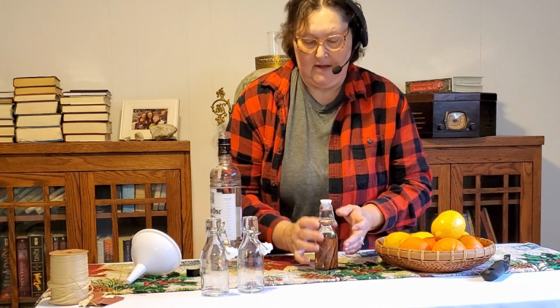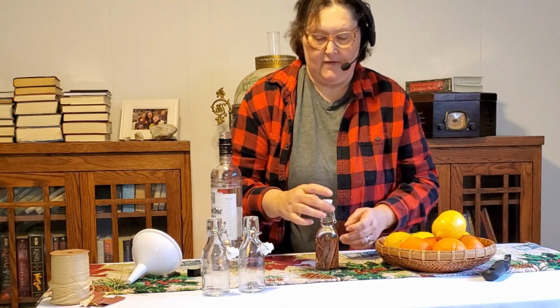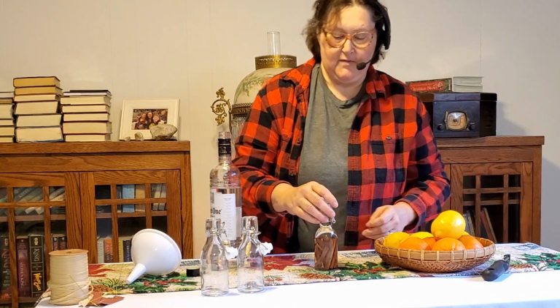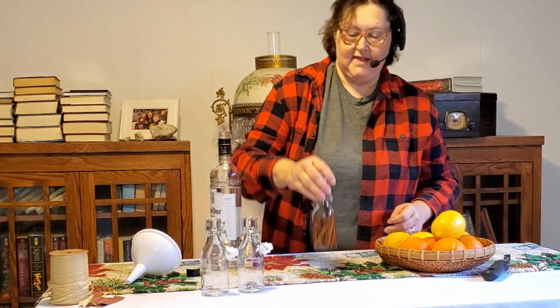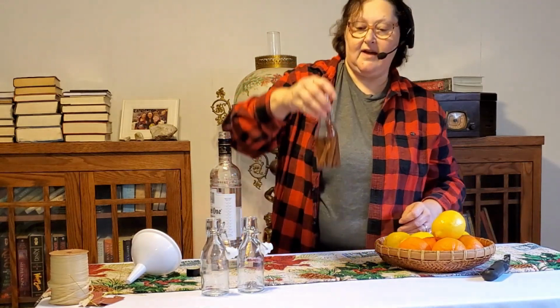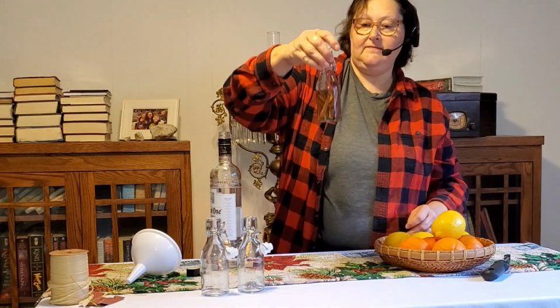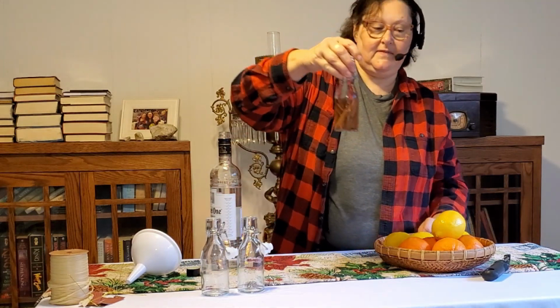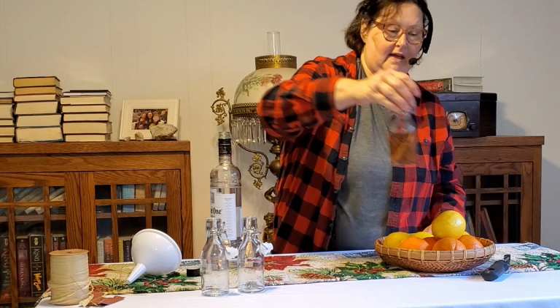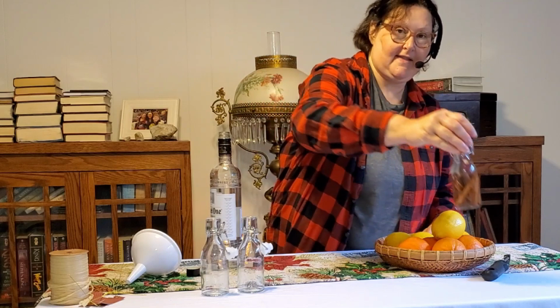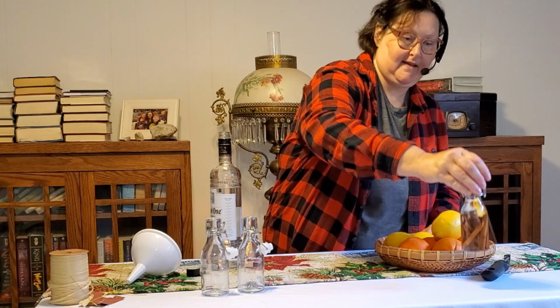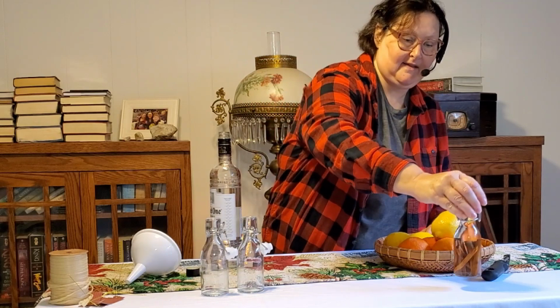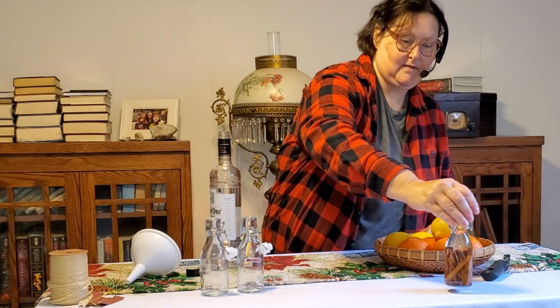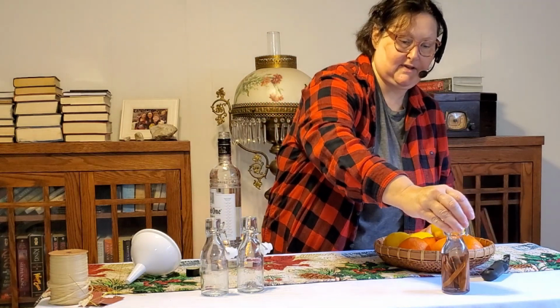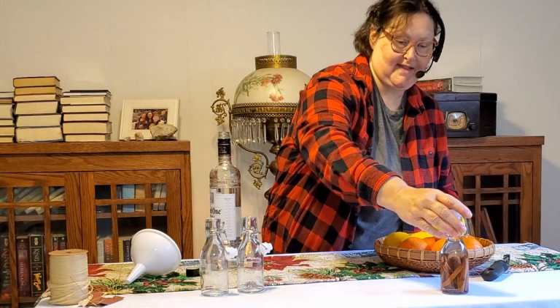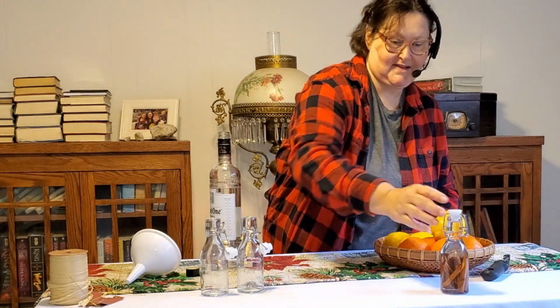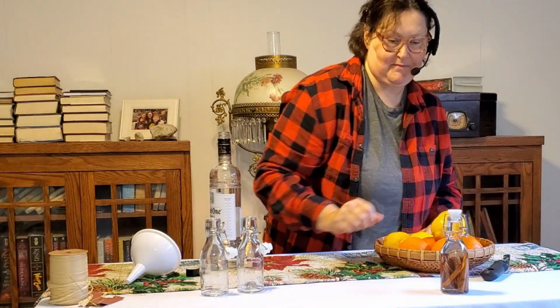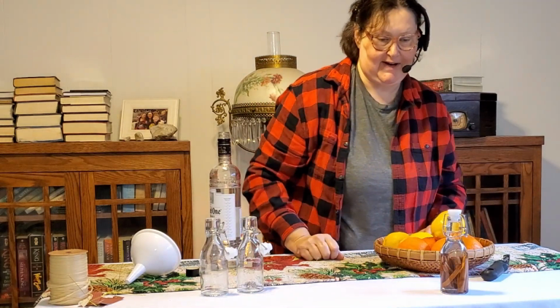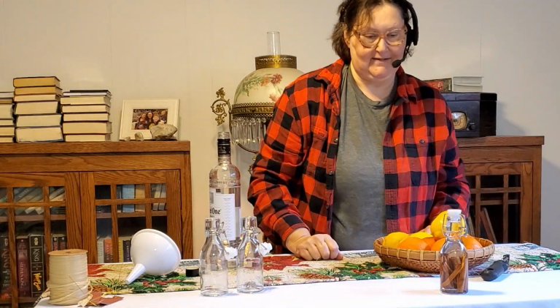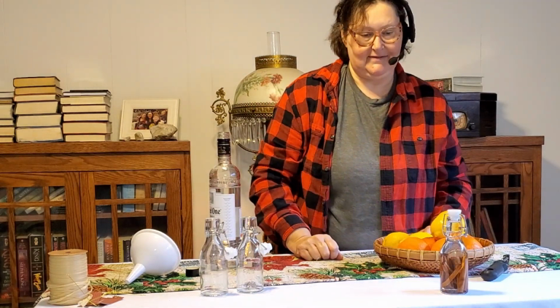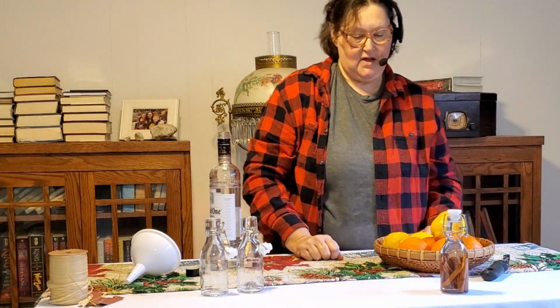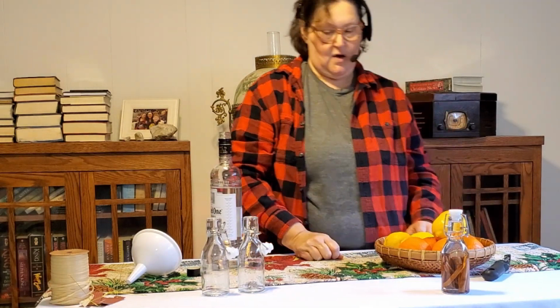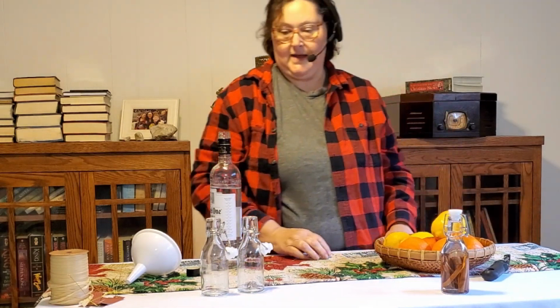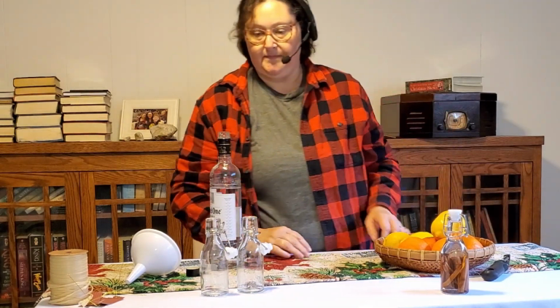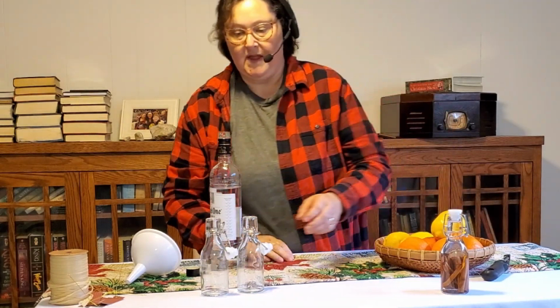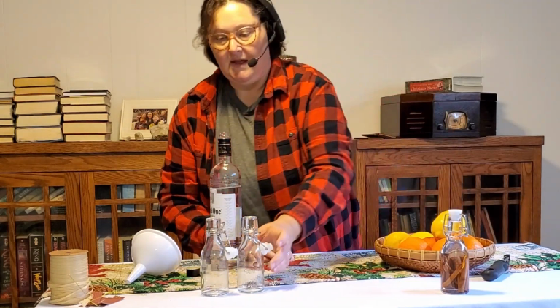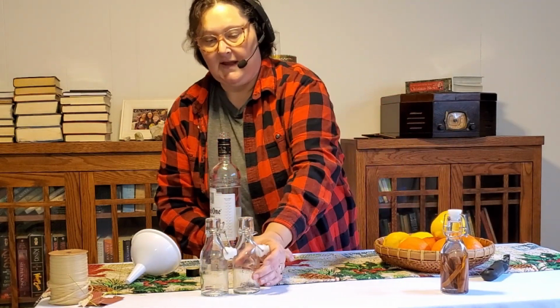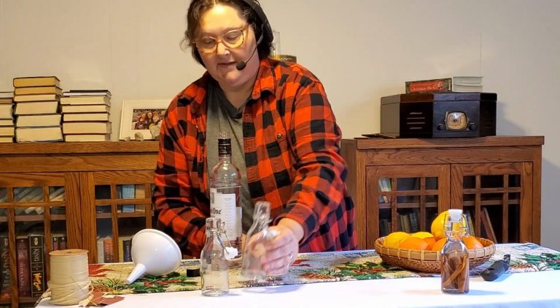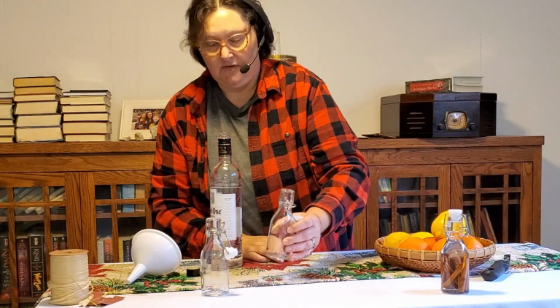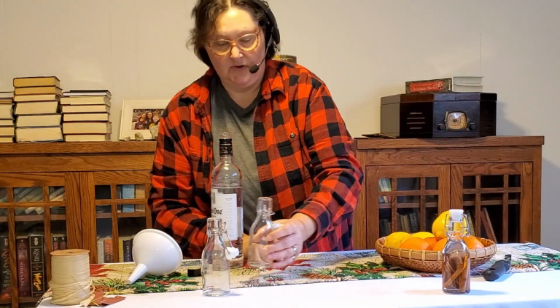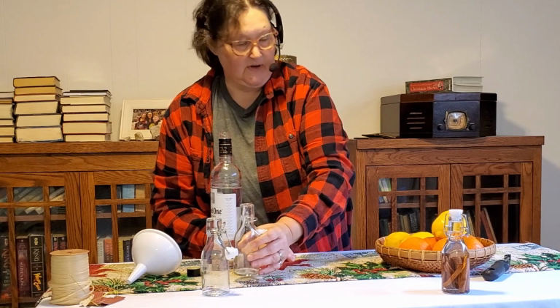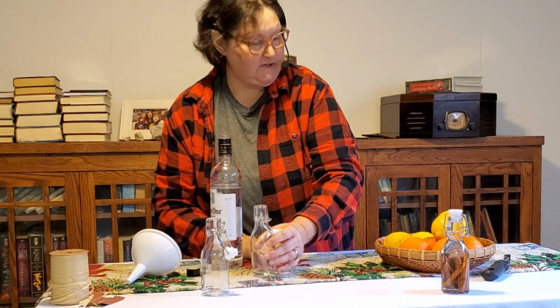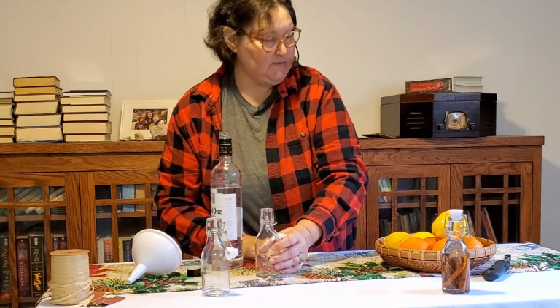First one is done, and that's the easiest one to do. Isn't it just pretty? Okay, next we're going to do some lemon.